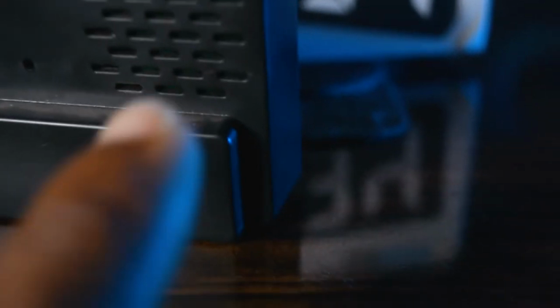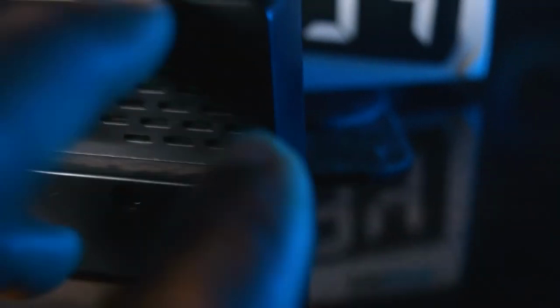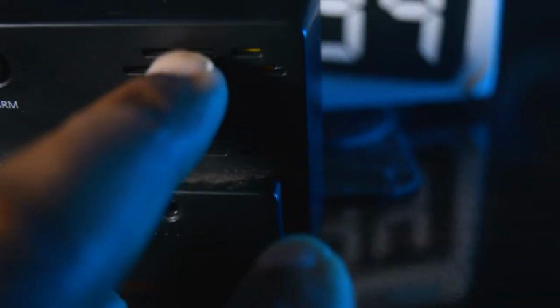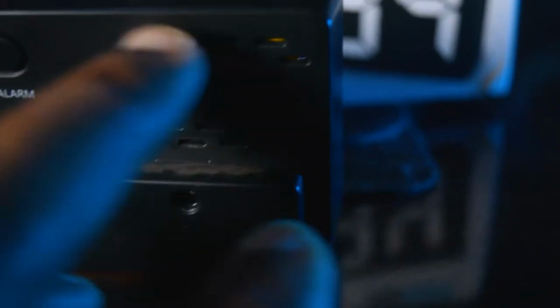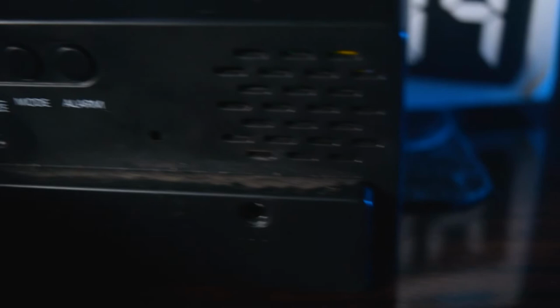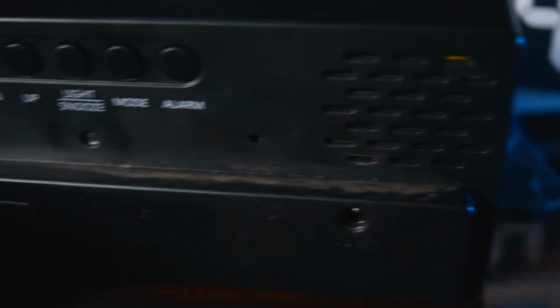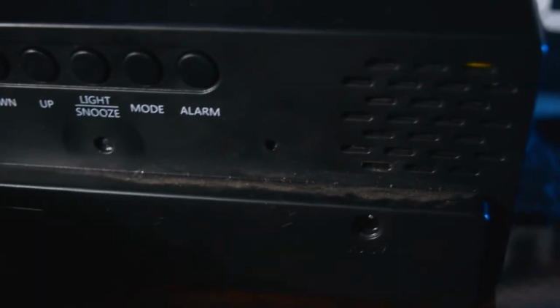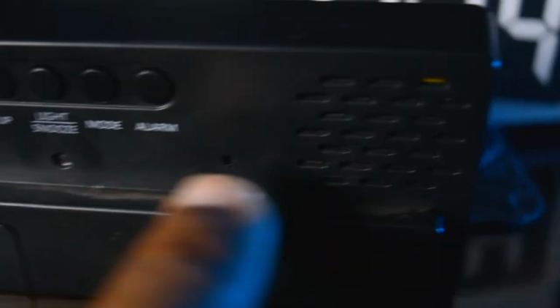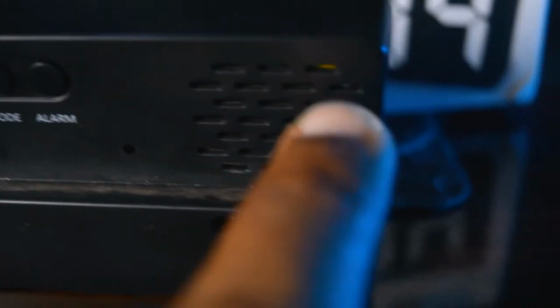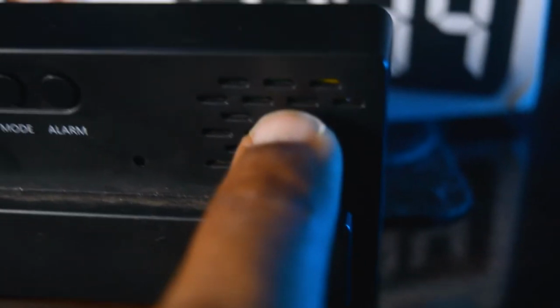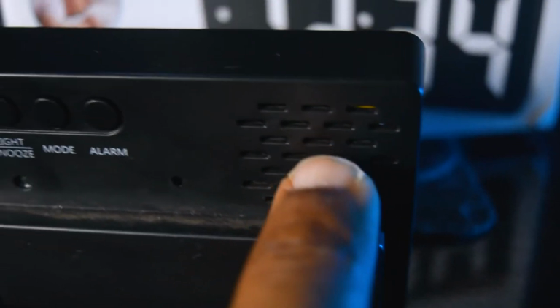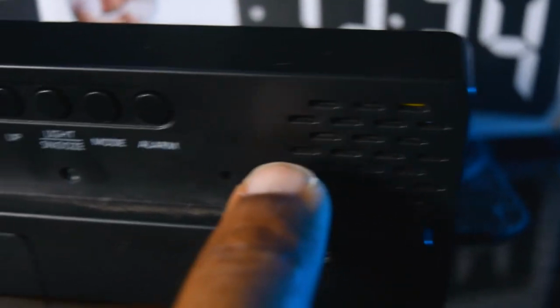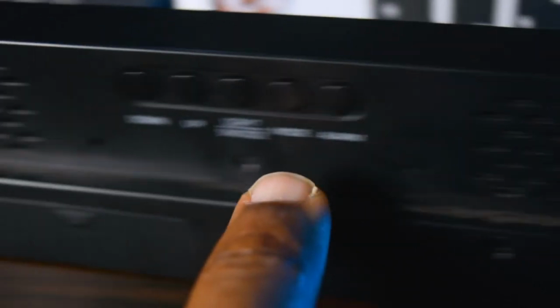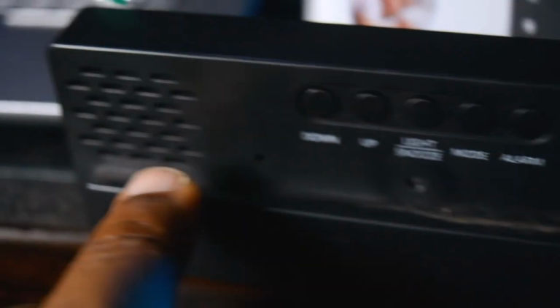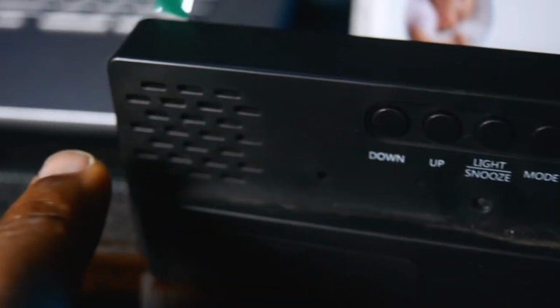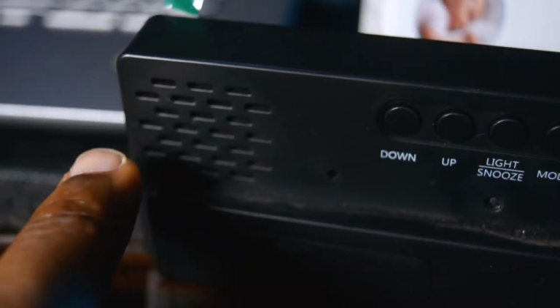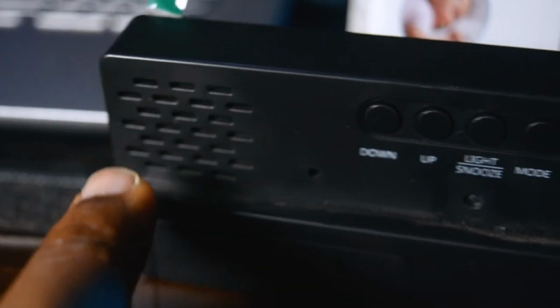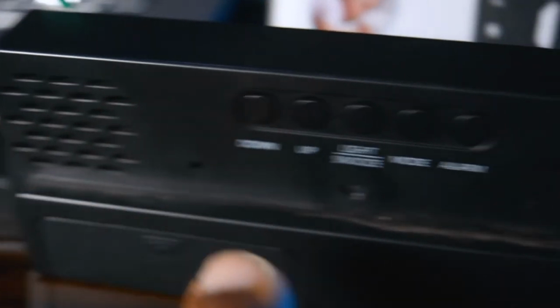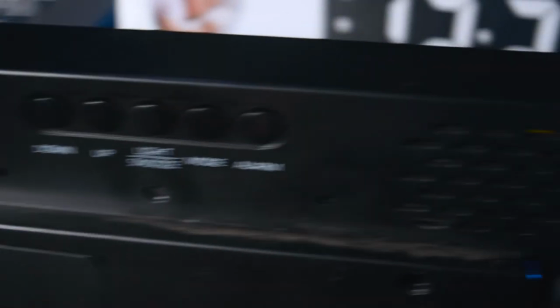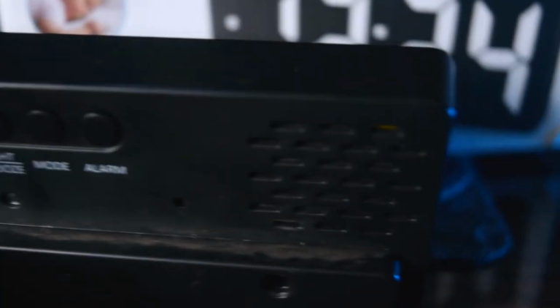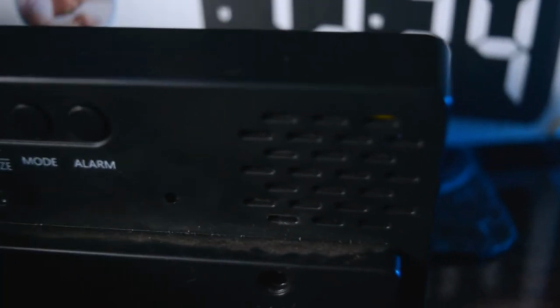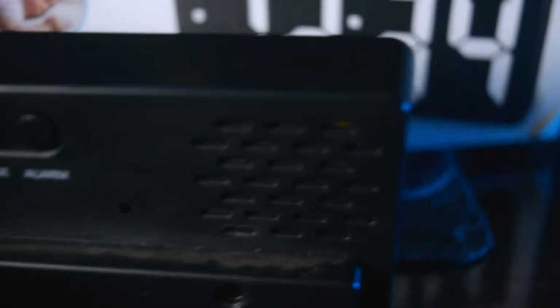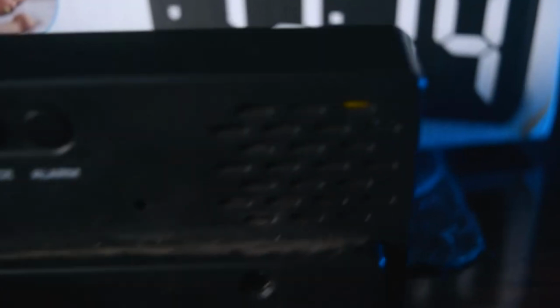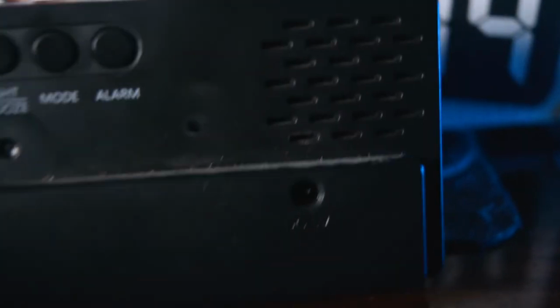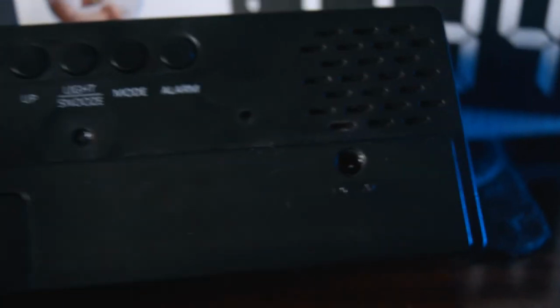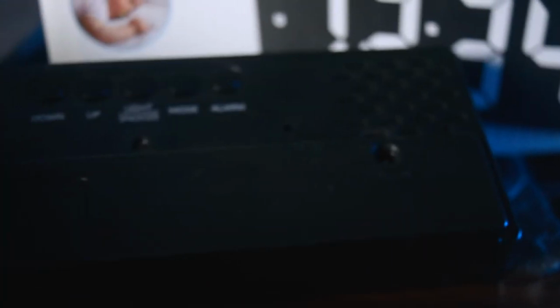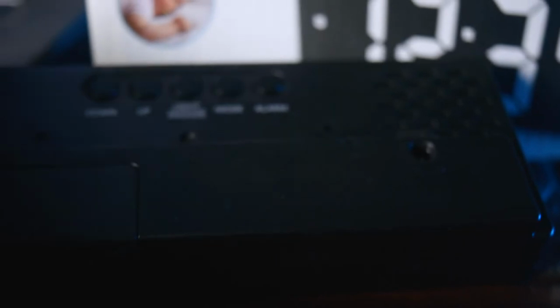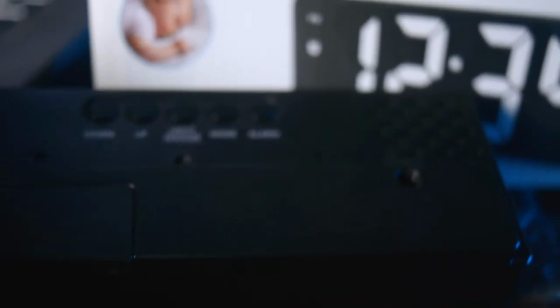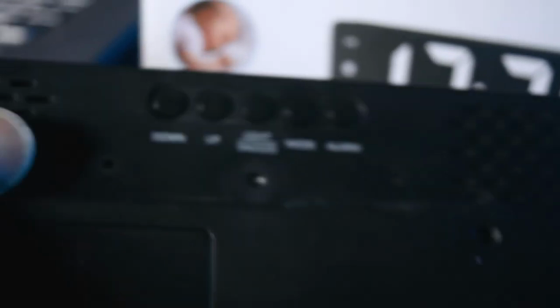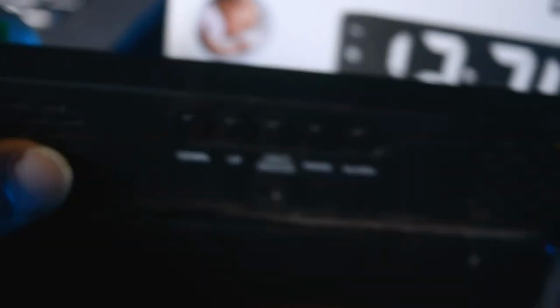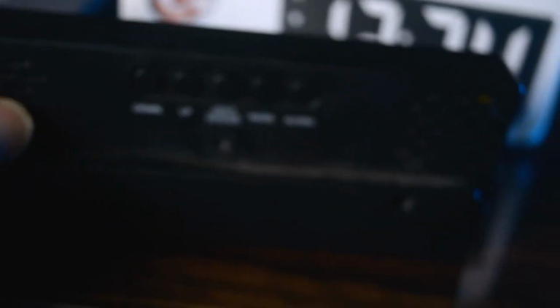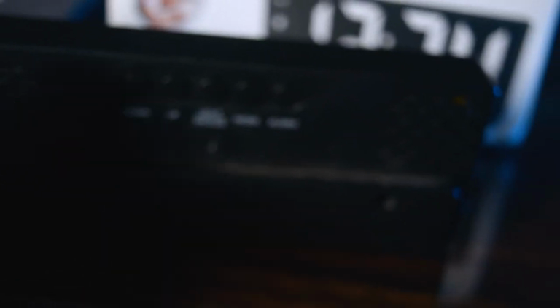You can see the down, up, snooze light, snooze, mode, and alarm buttons. And of course there are the speaker grills for the alarm.